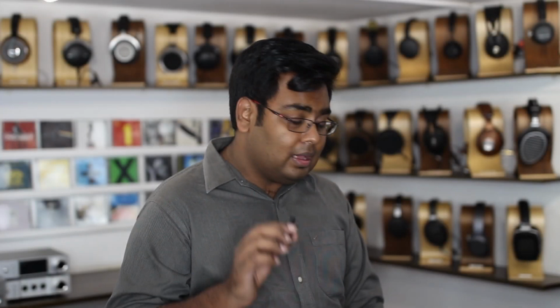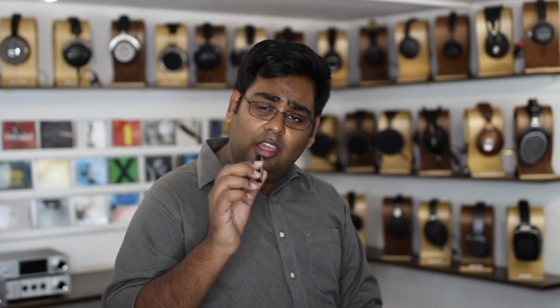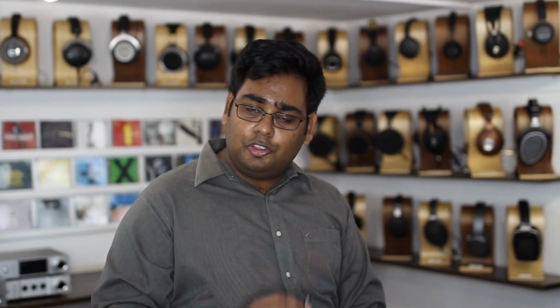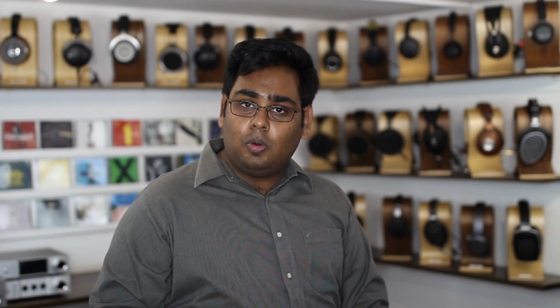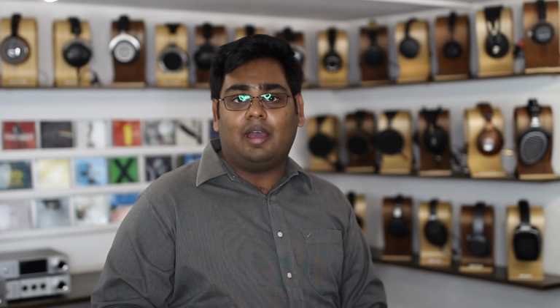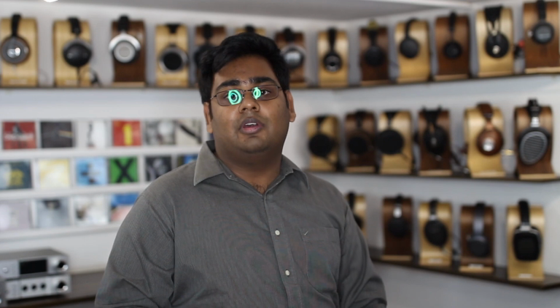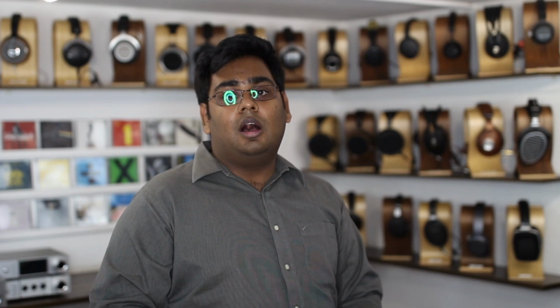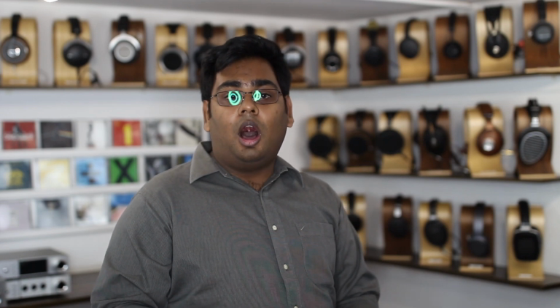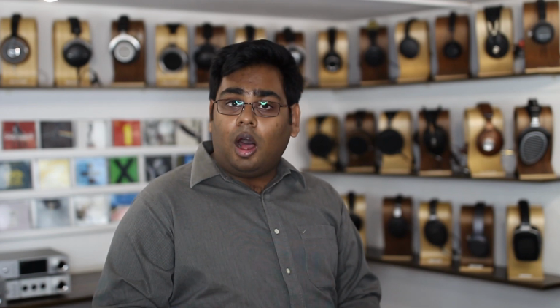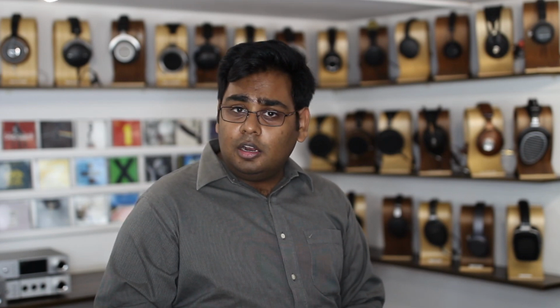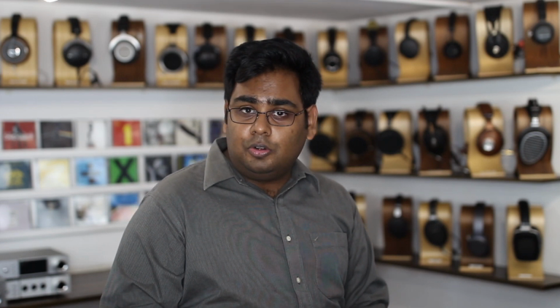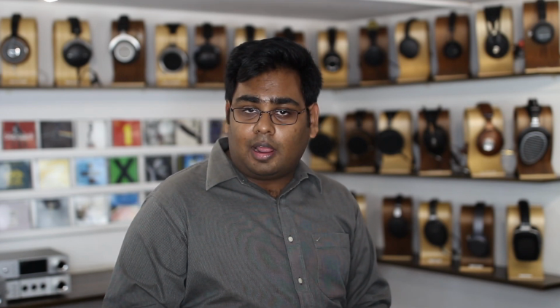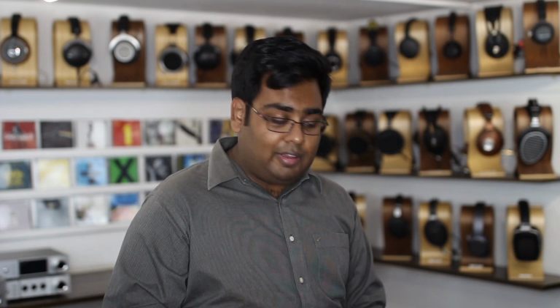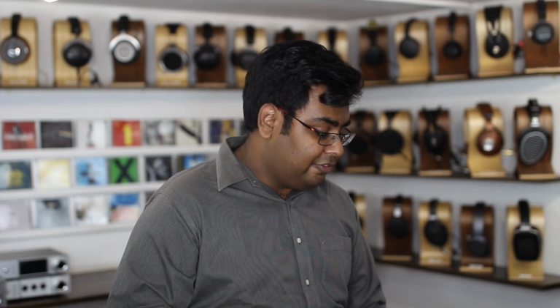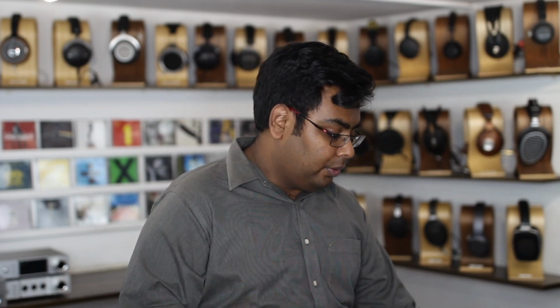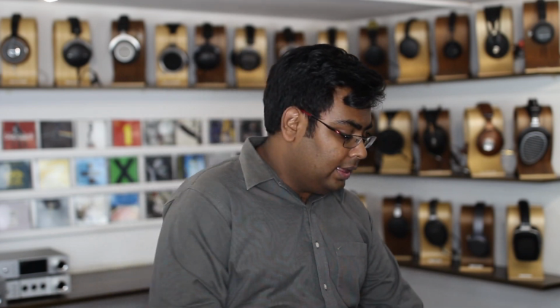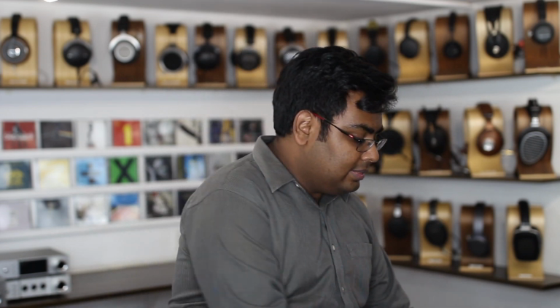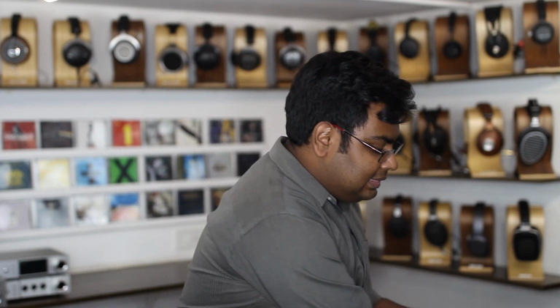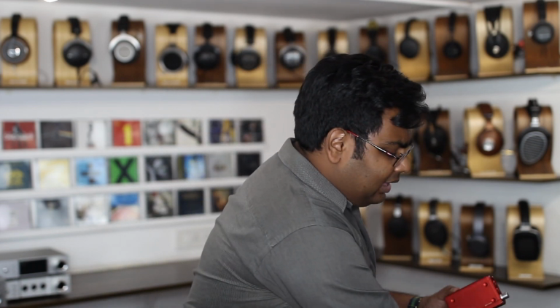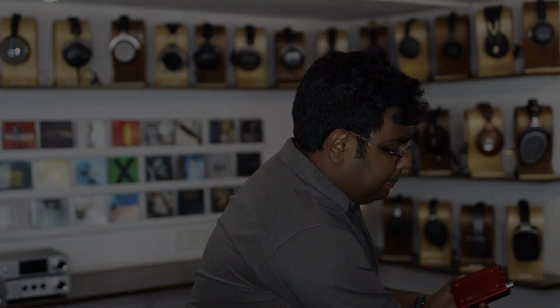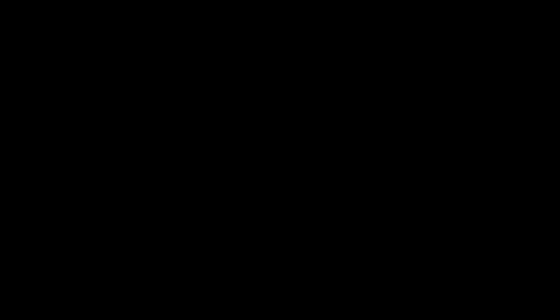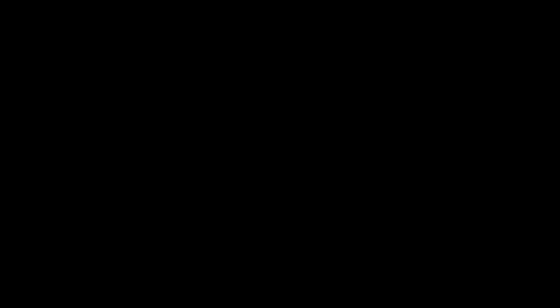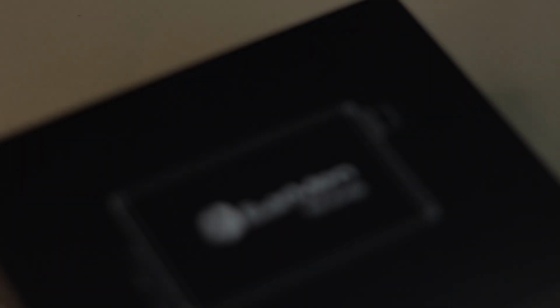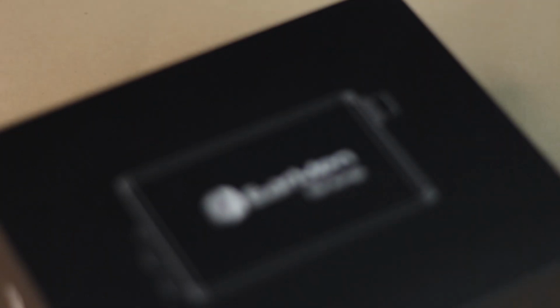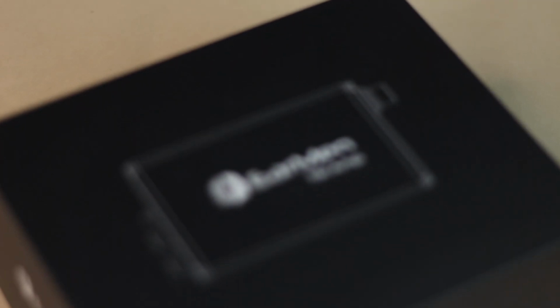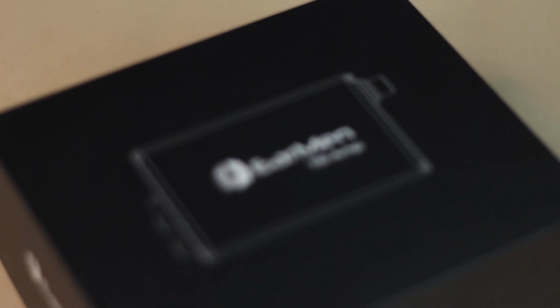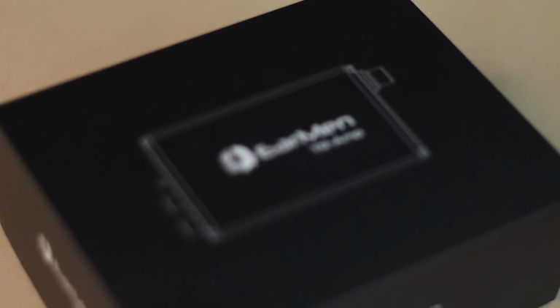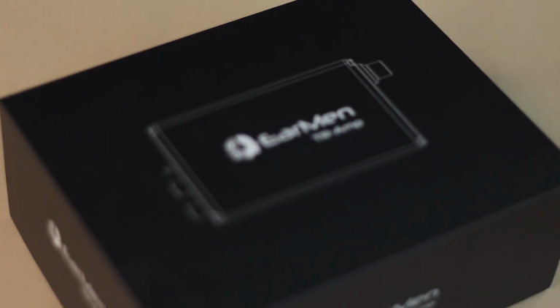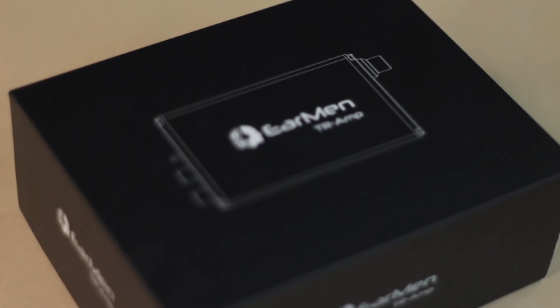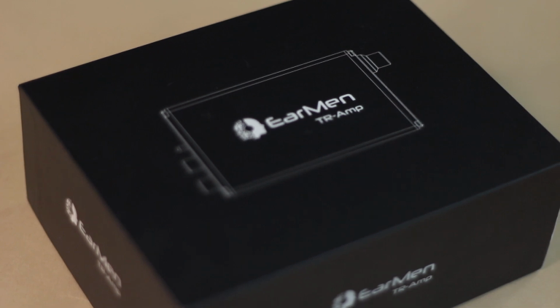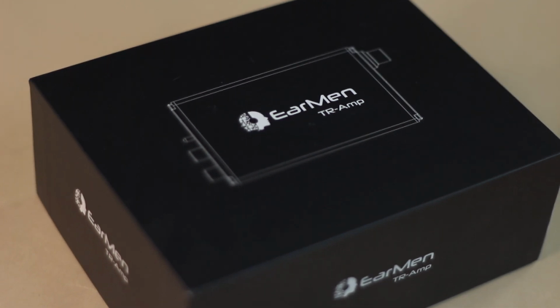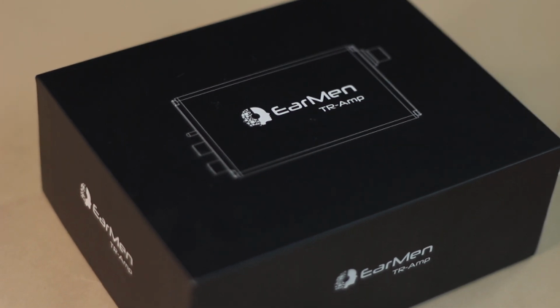If you have a harder-to-drive headphone, then that's basically what you need the TR-AMP for.